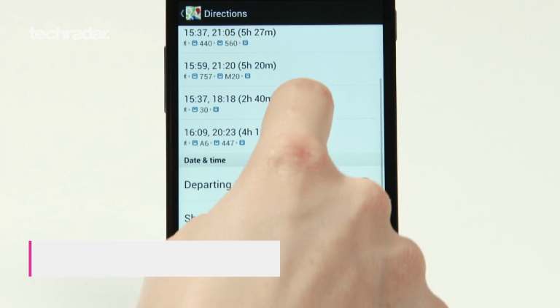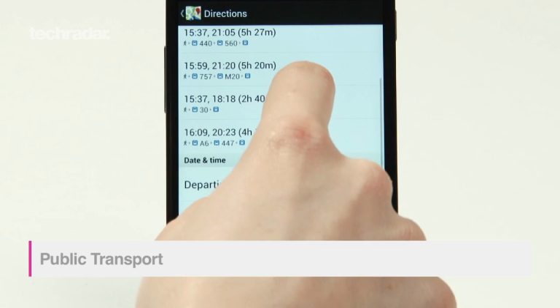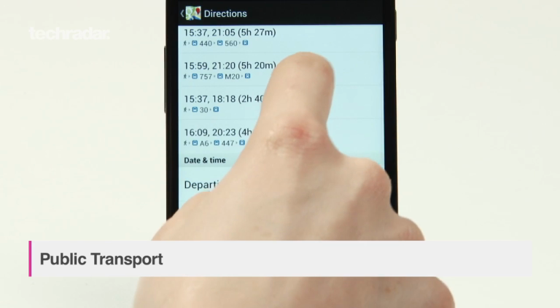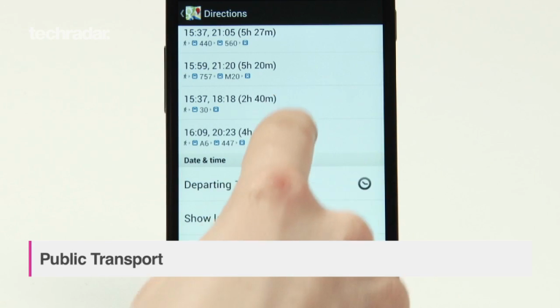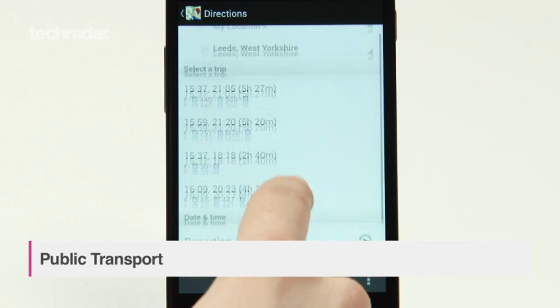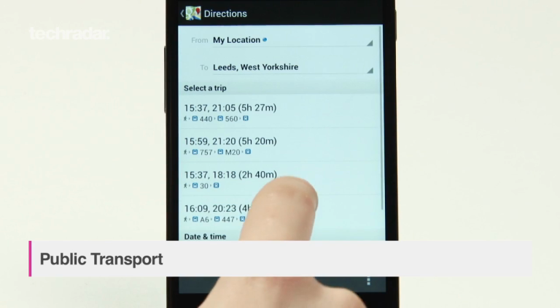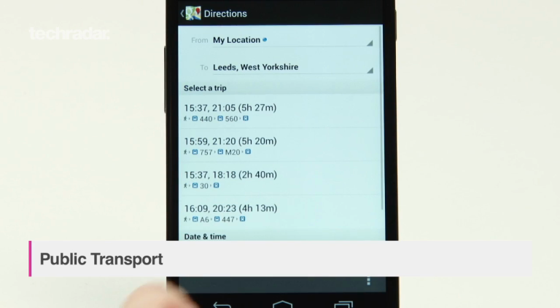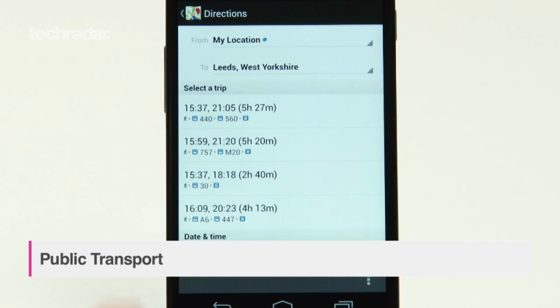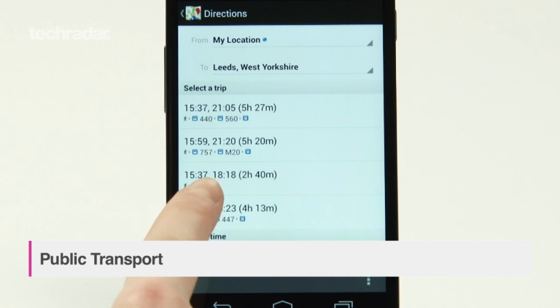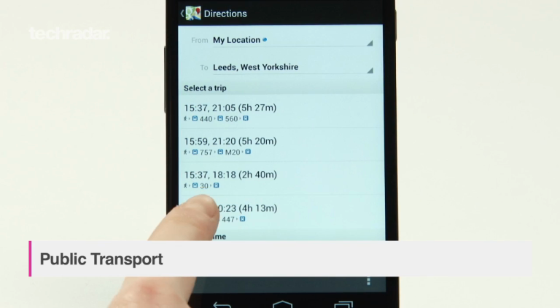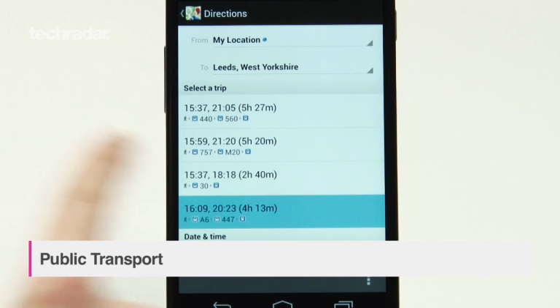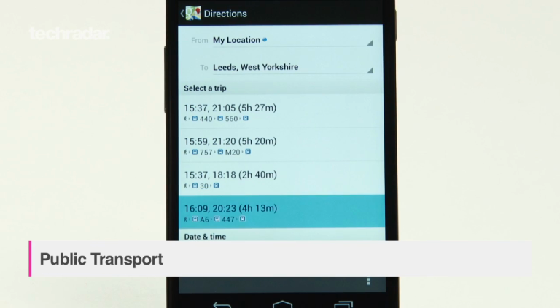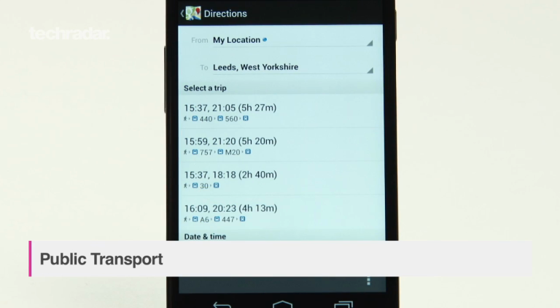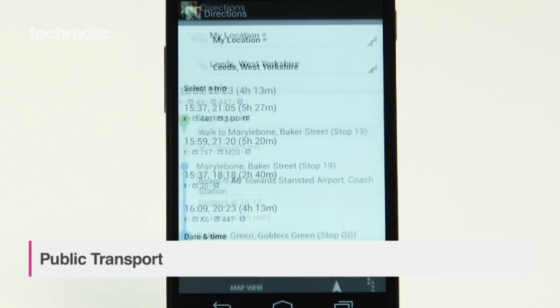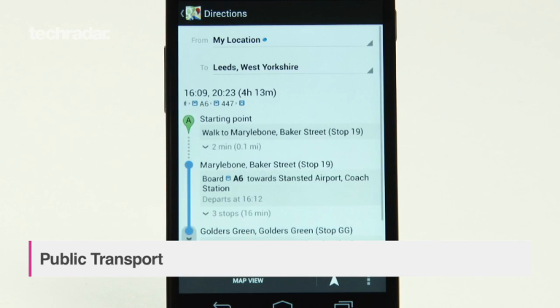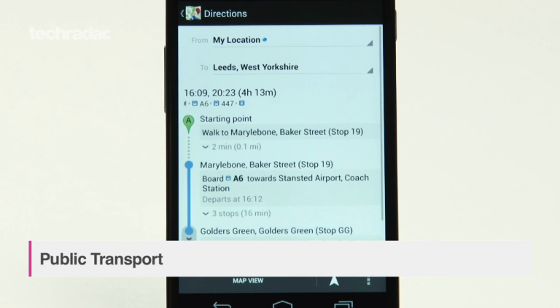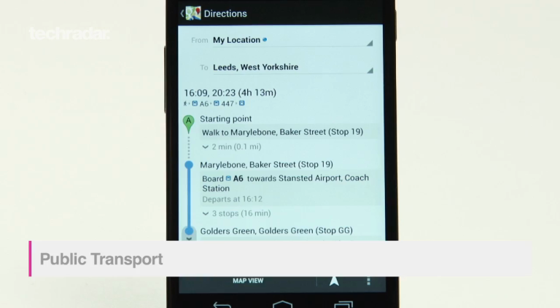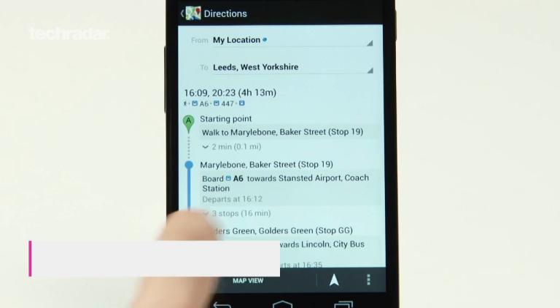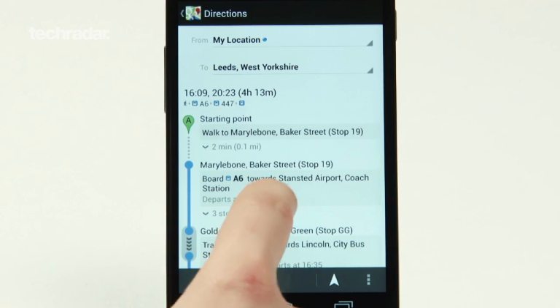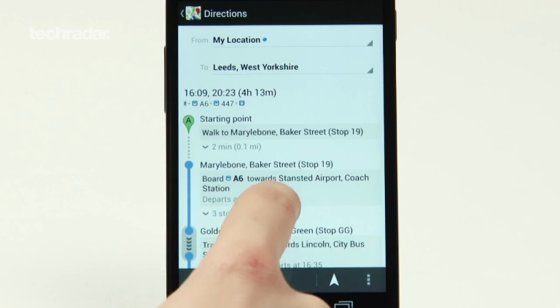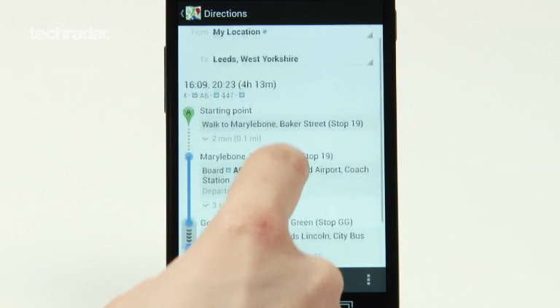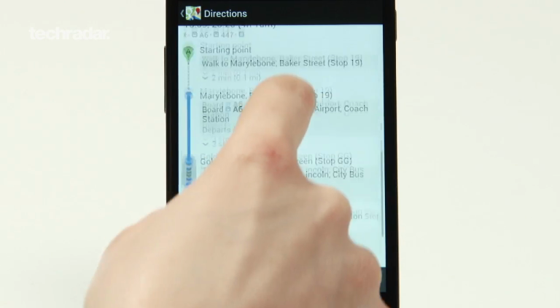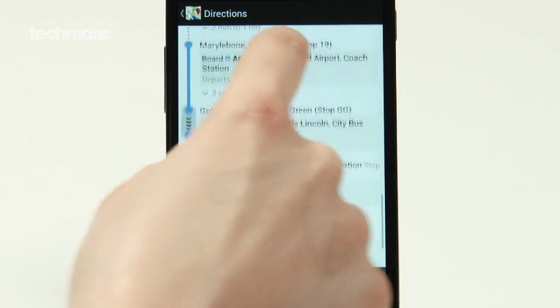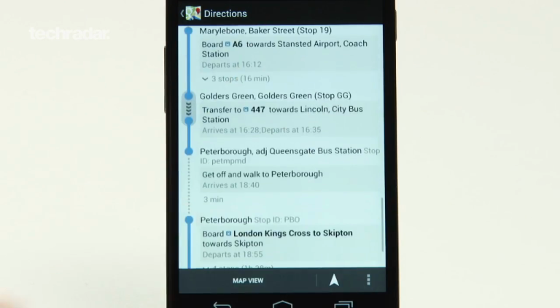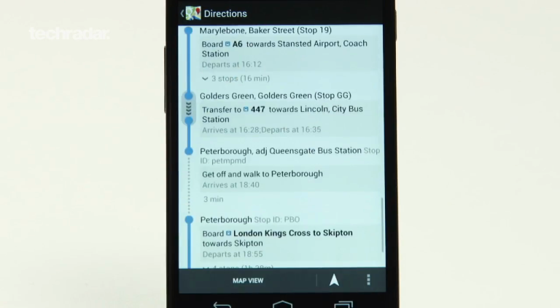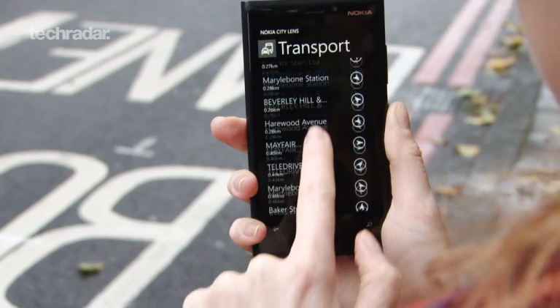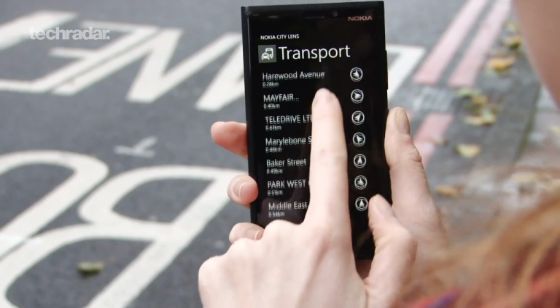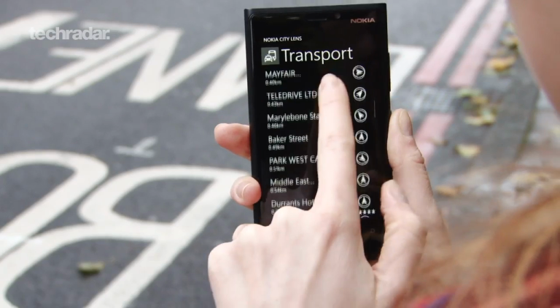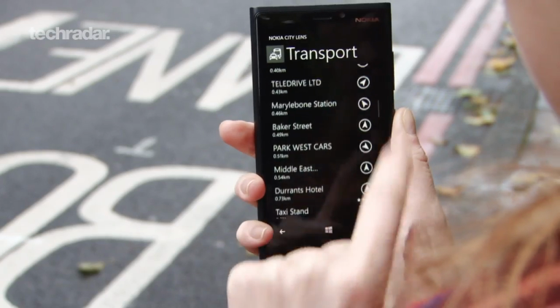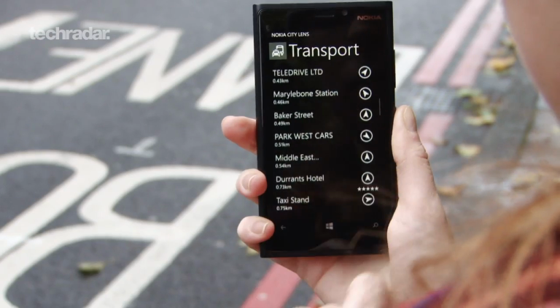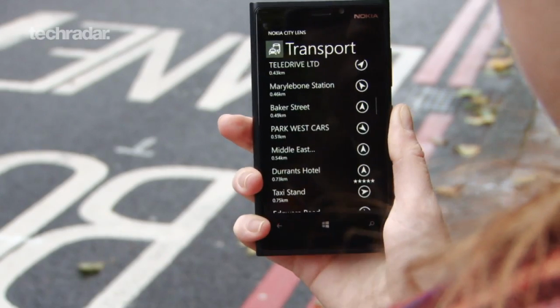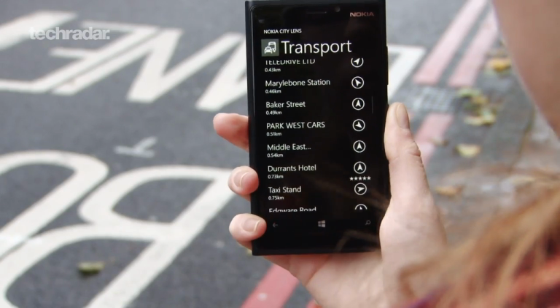You don't get public transport information with Apple Maps, but Google and Nokia do include bus, tube, train, and cycling details.